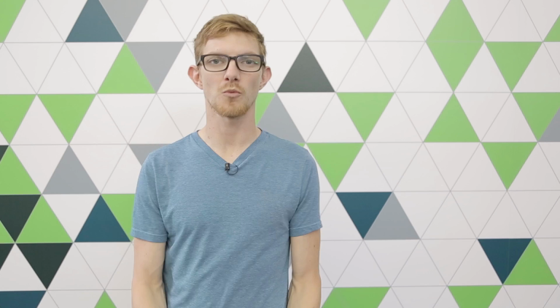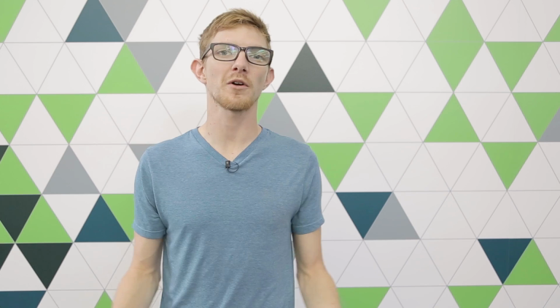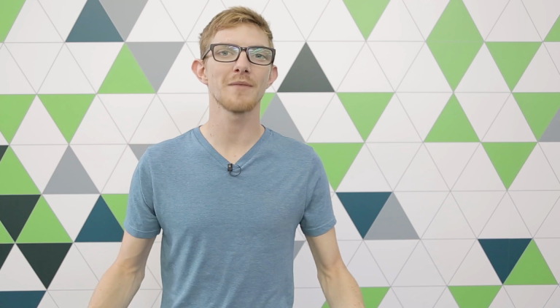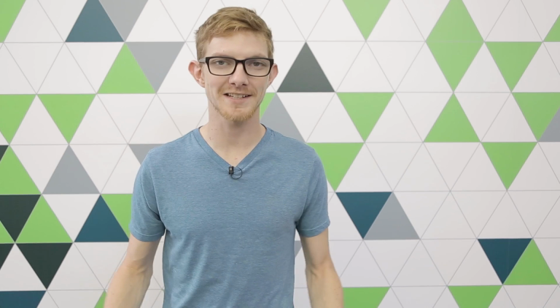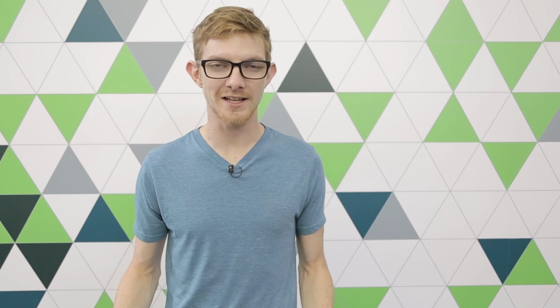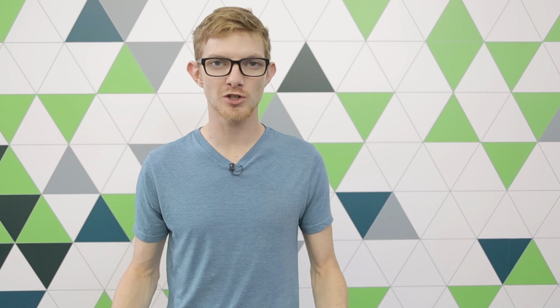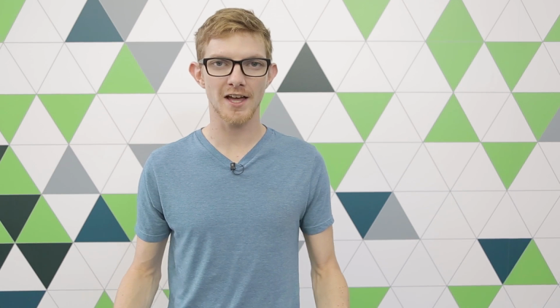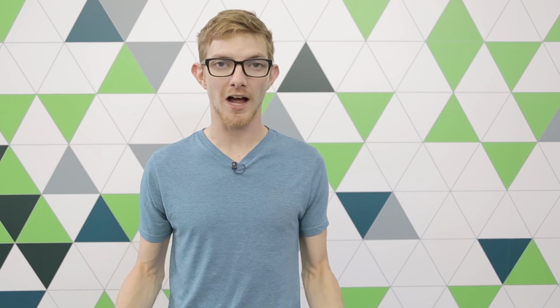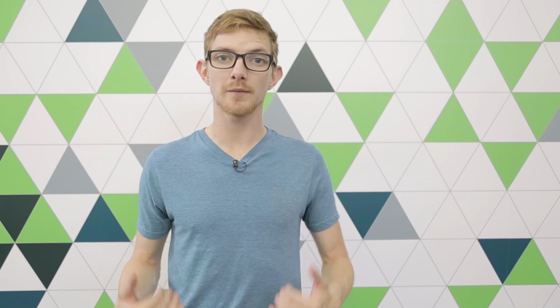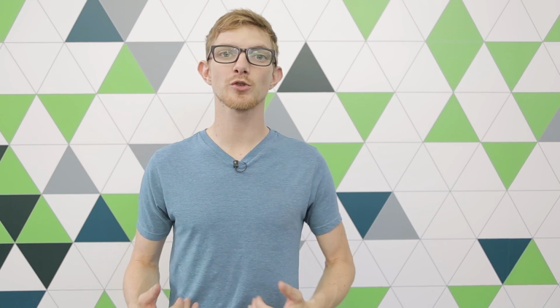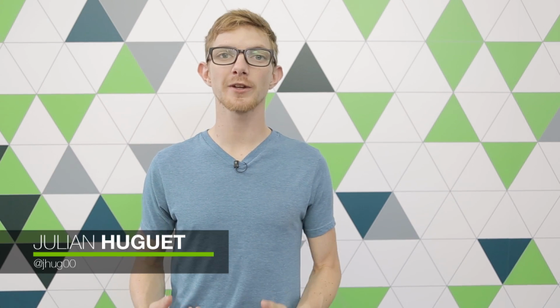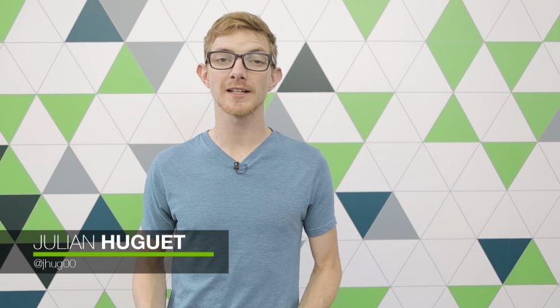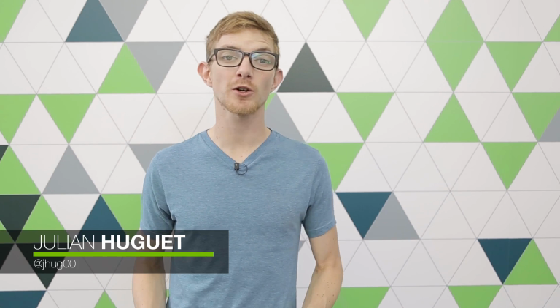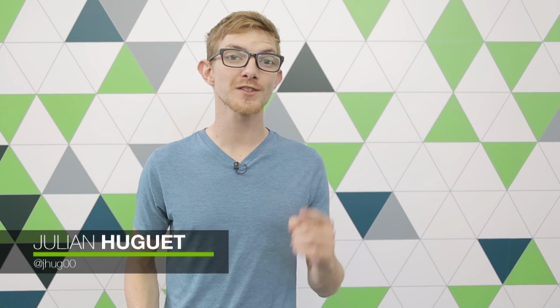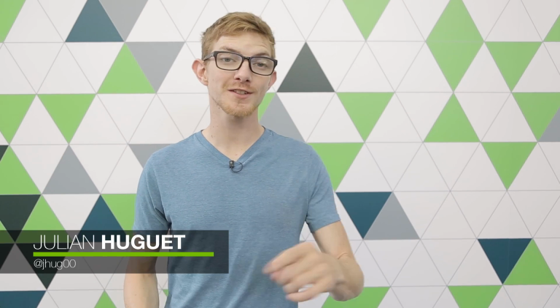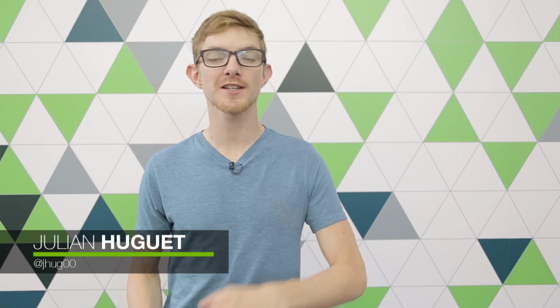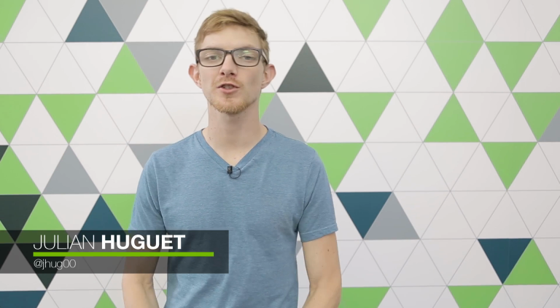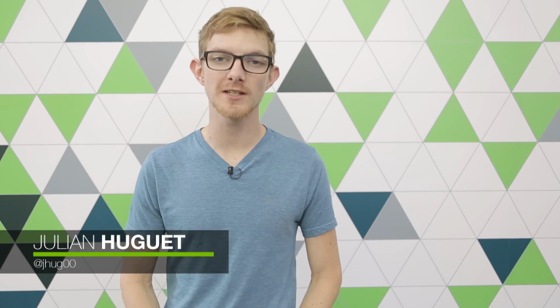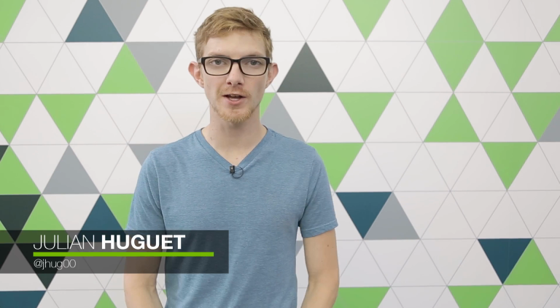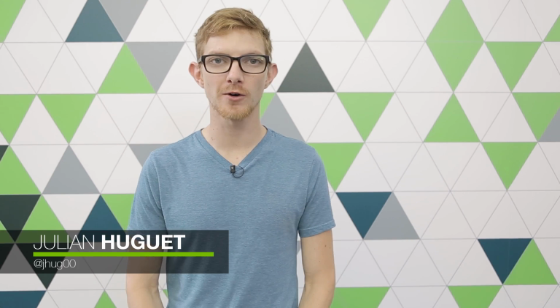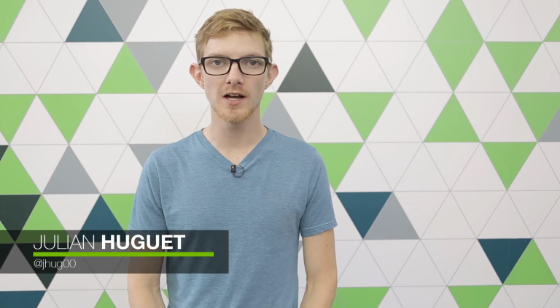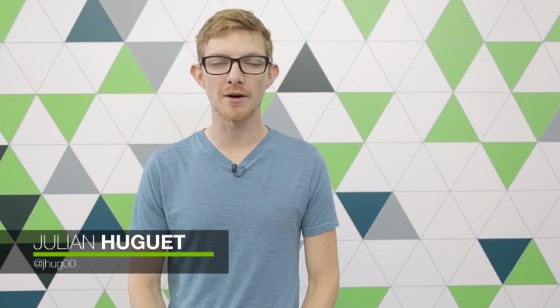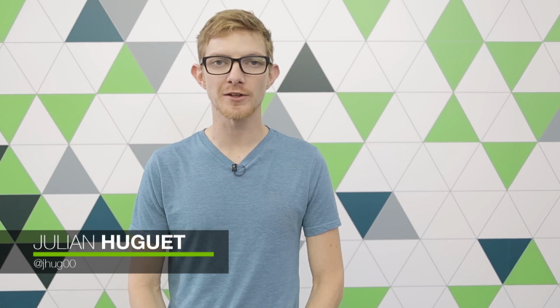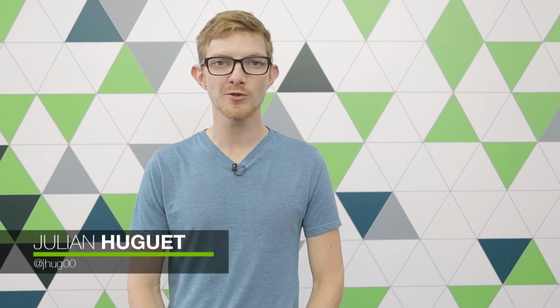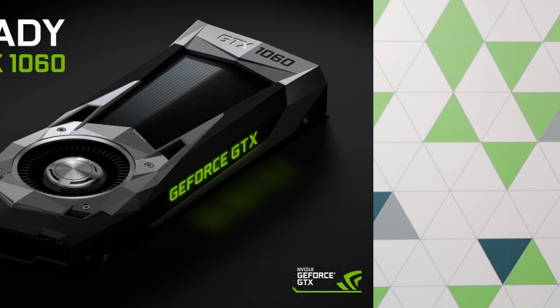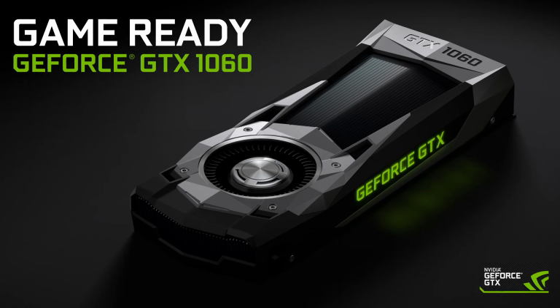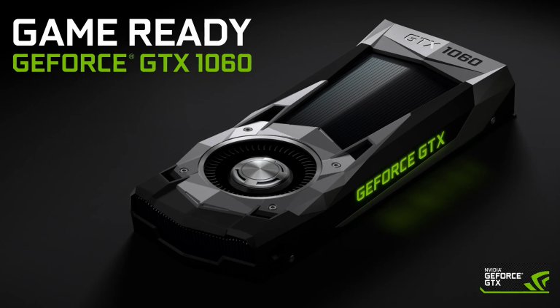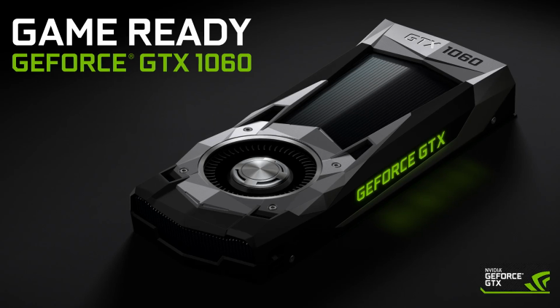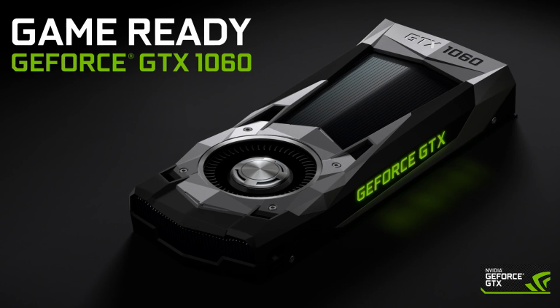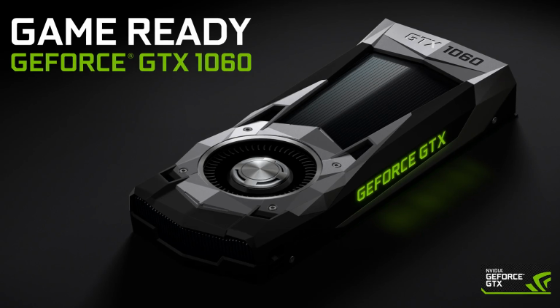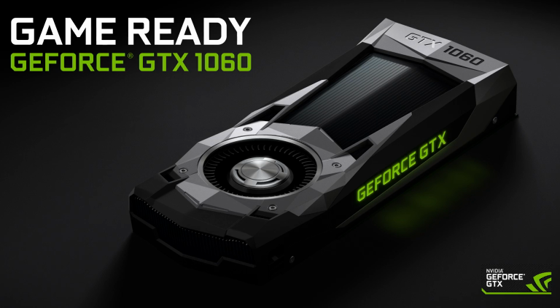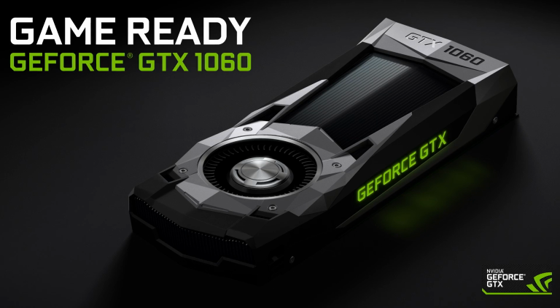Welcome back to NGN, I'm Julian, and here are six things you need to know about the new GTX 1060.